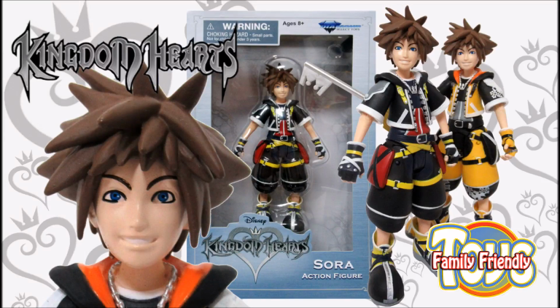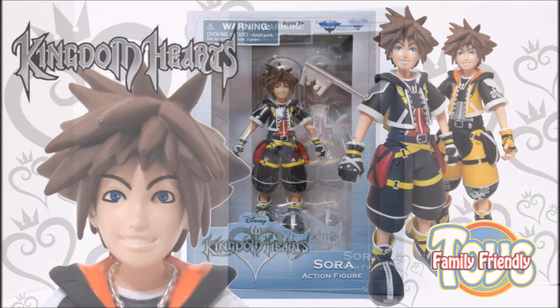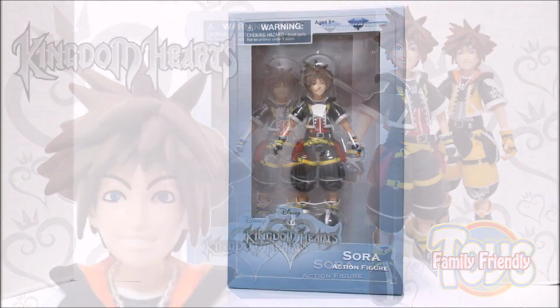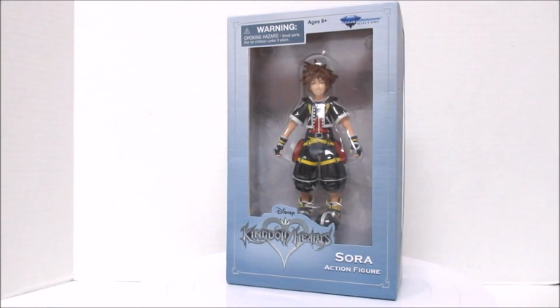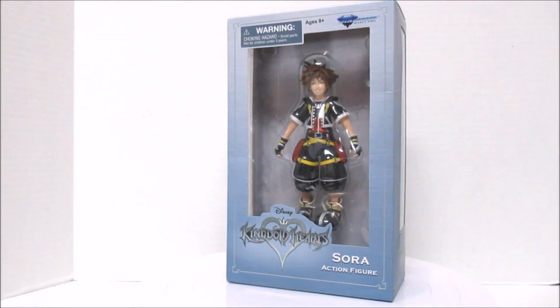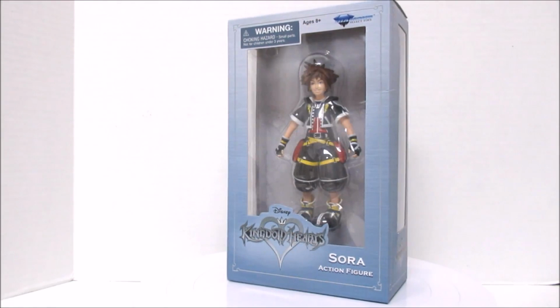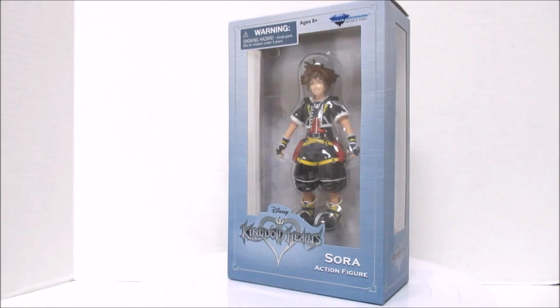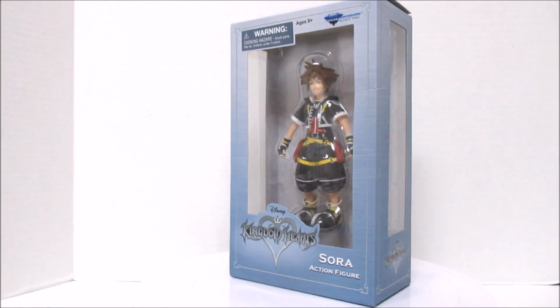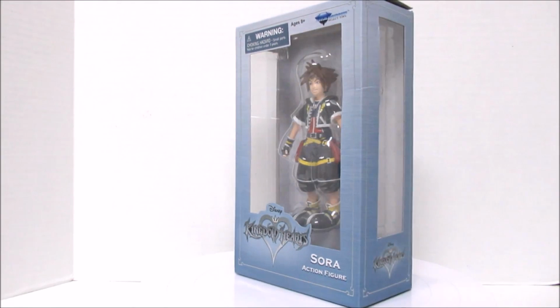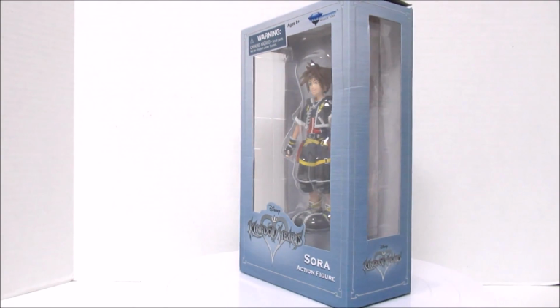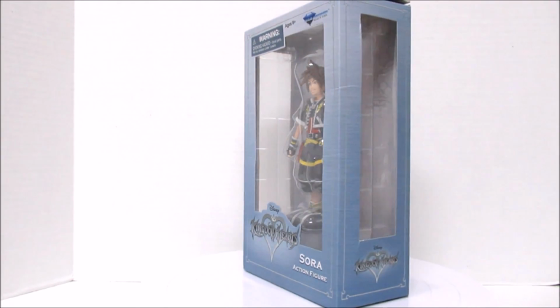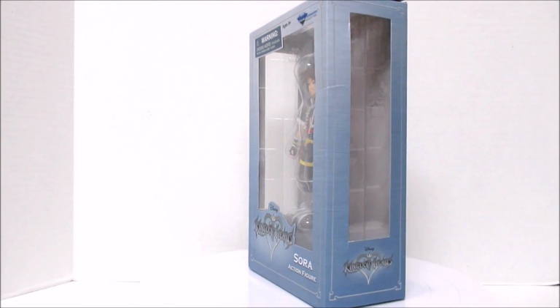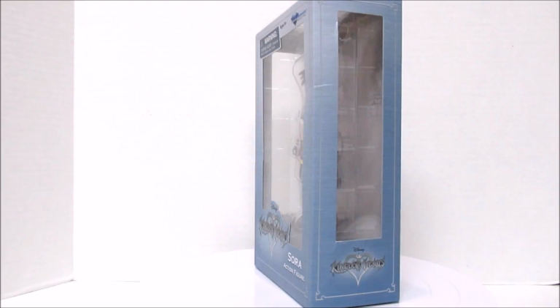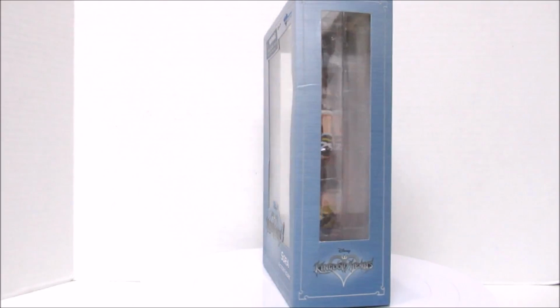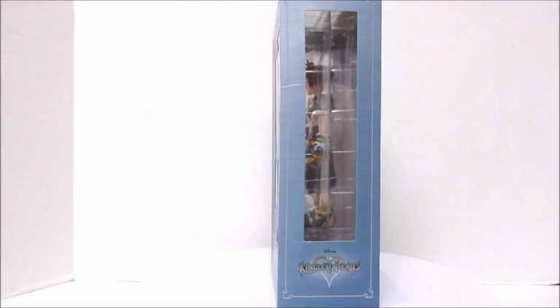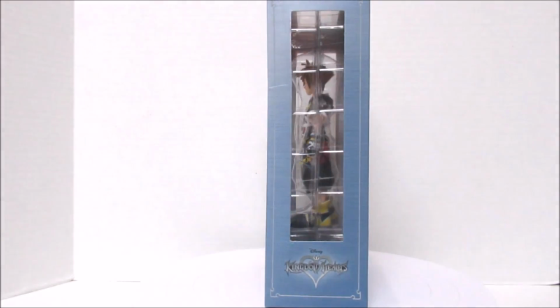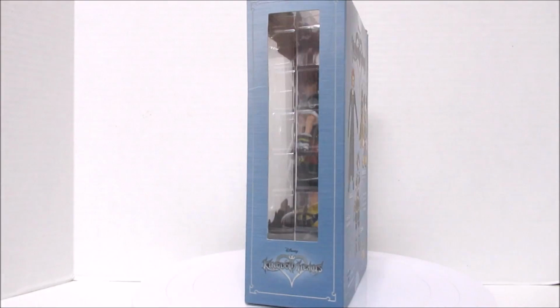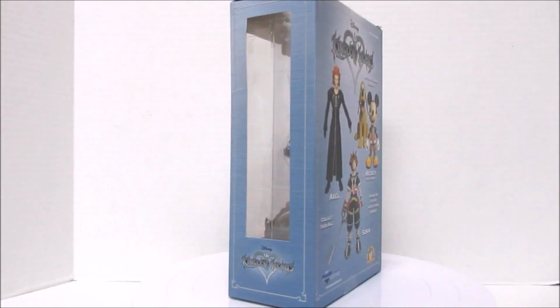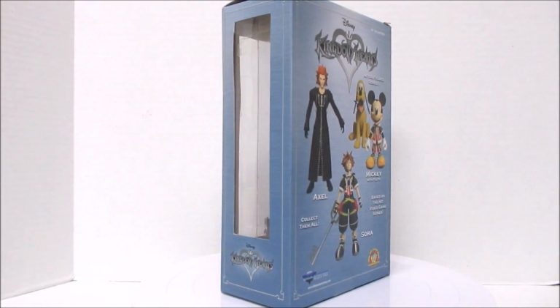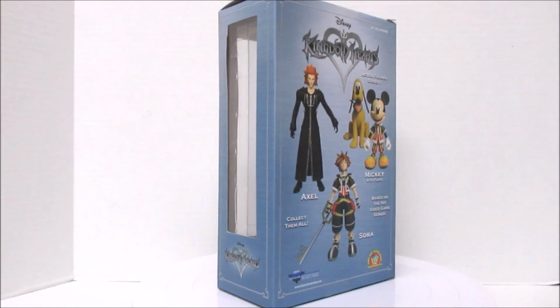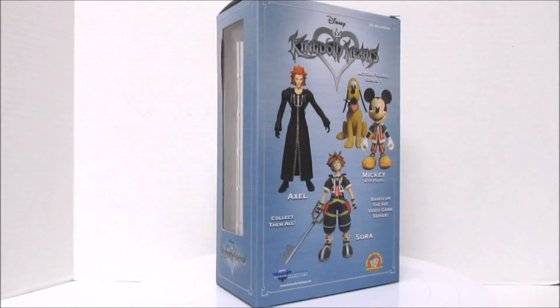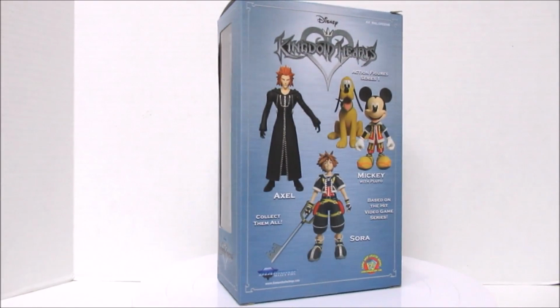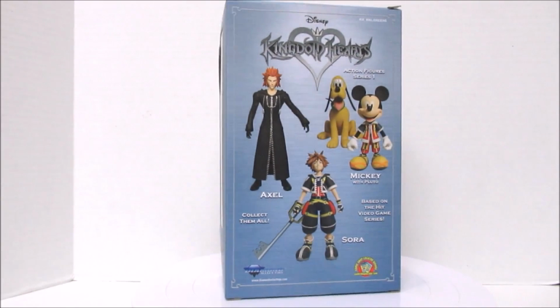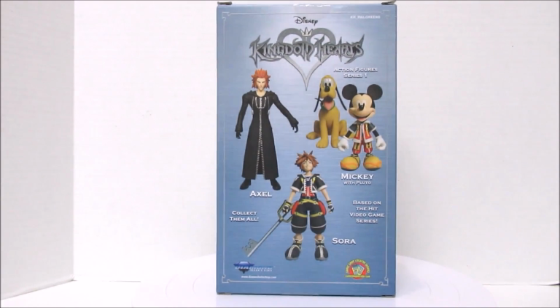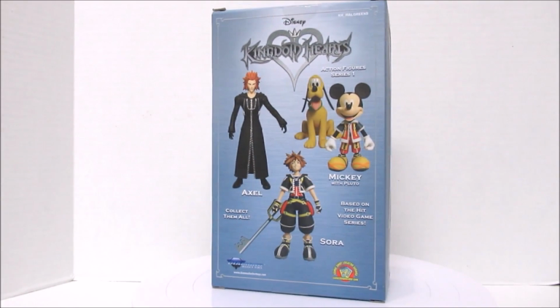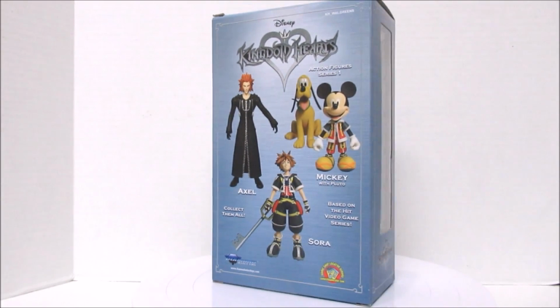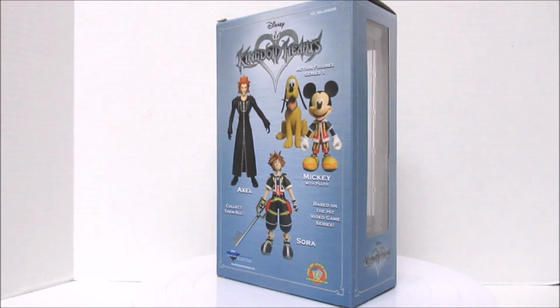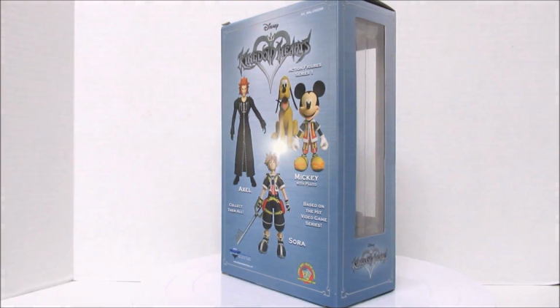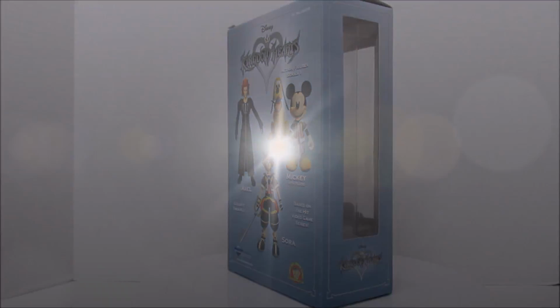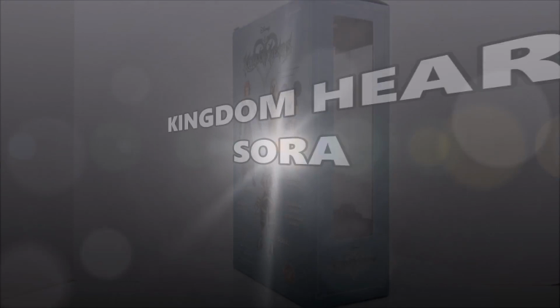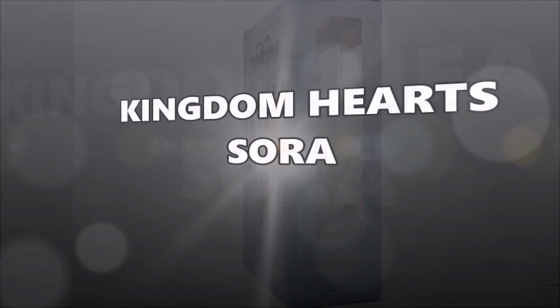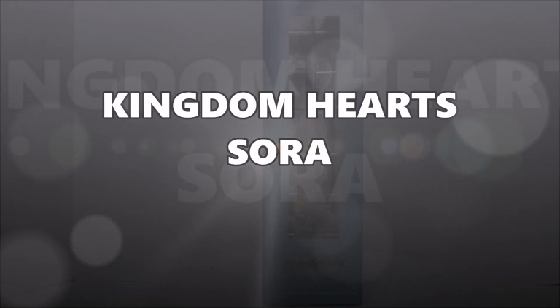Hello and welcome to another family-friendly toy video review. Today we unleash from Diamond Select Toys: Sora from Kingdom Hearts!